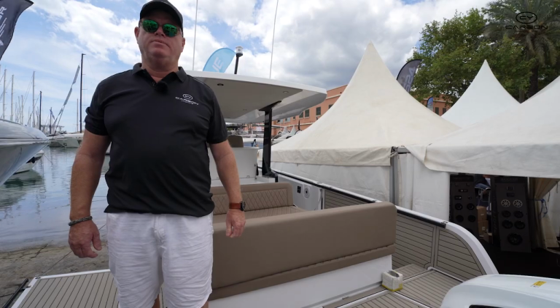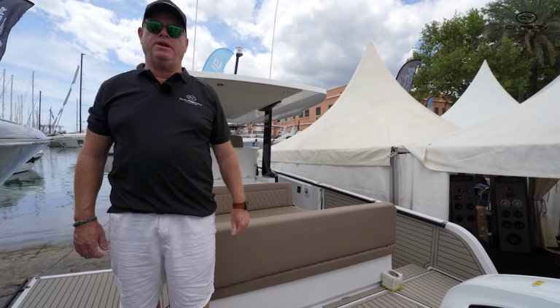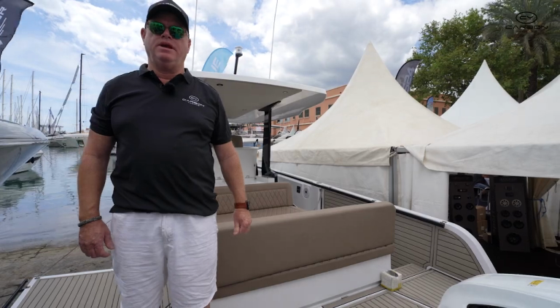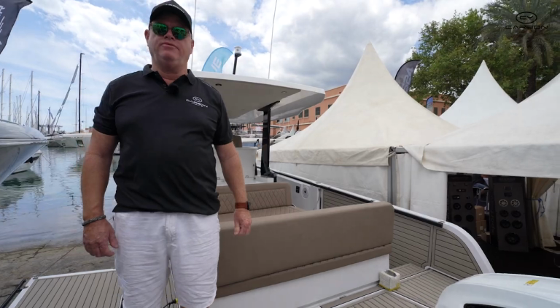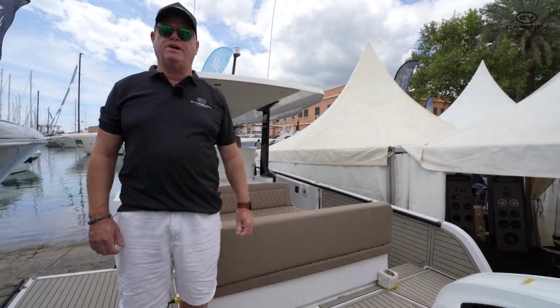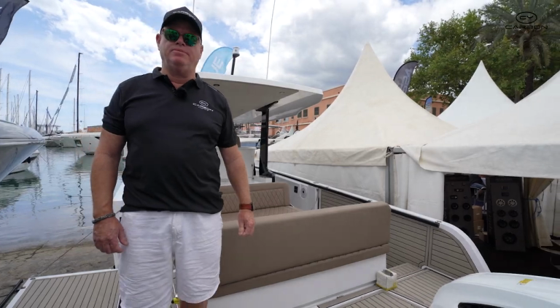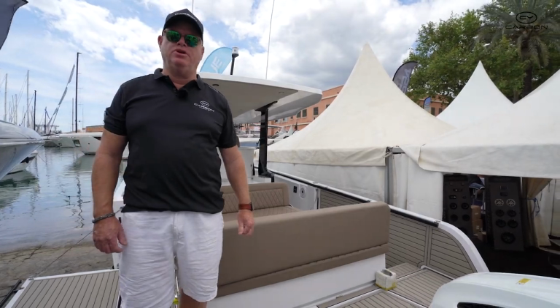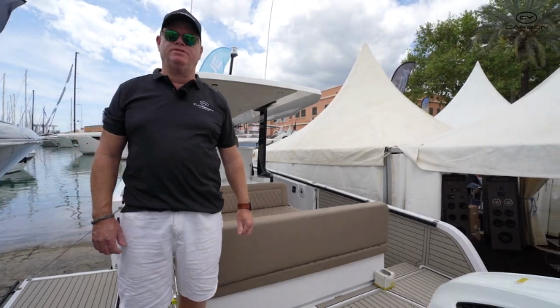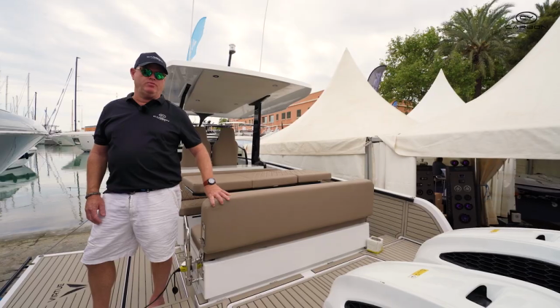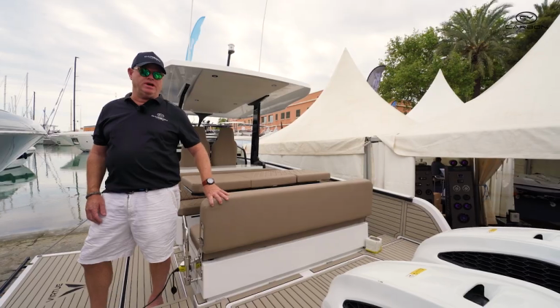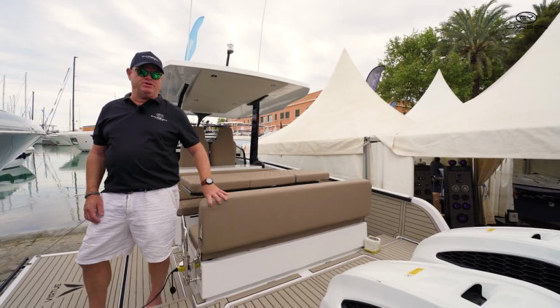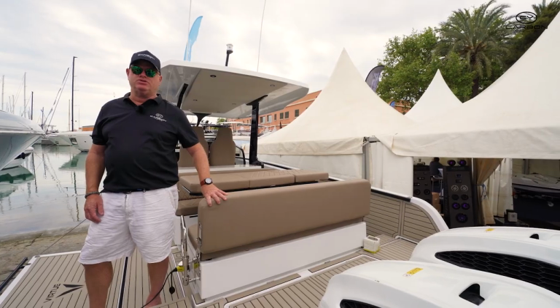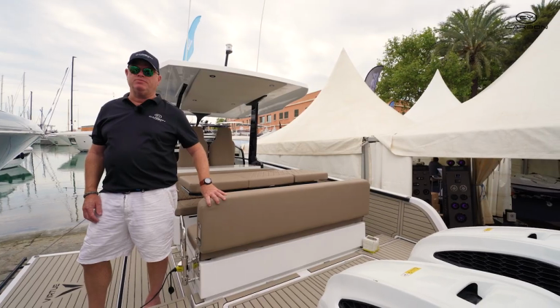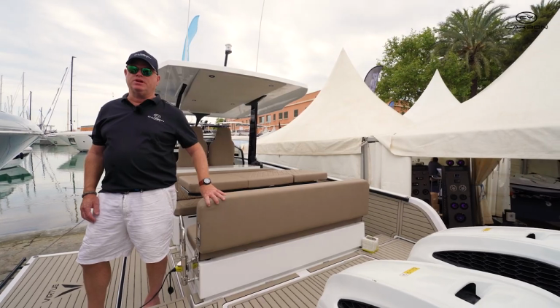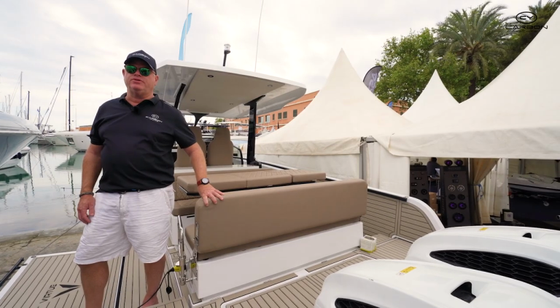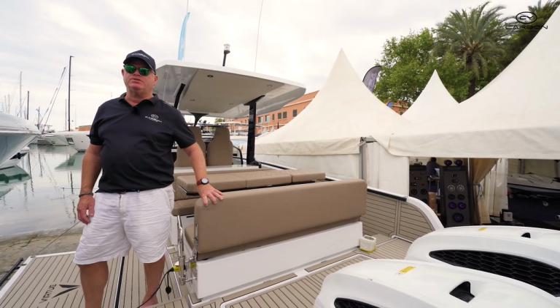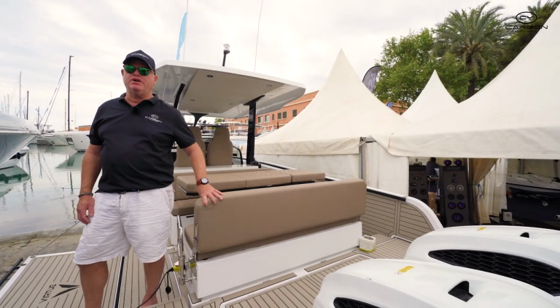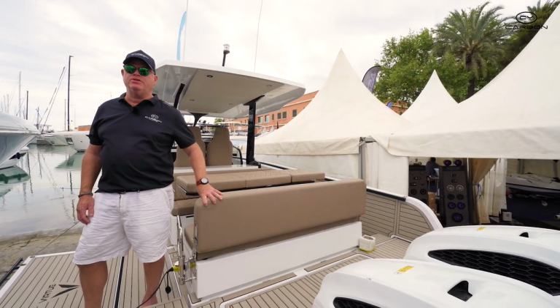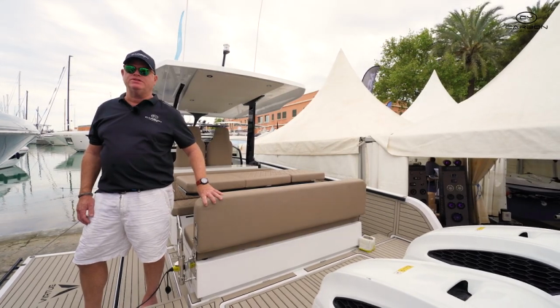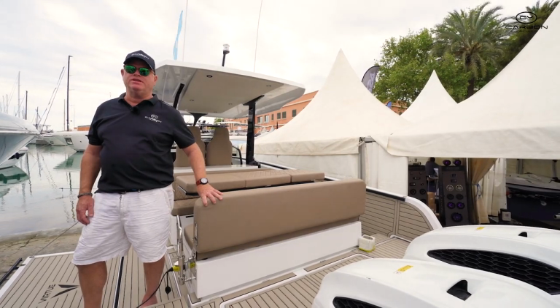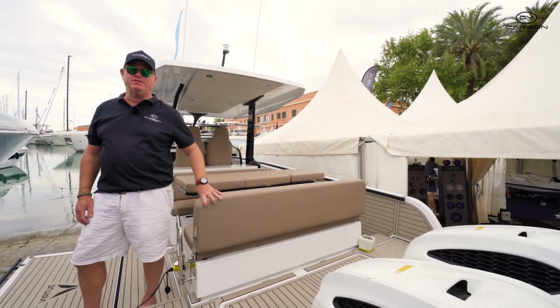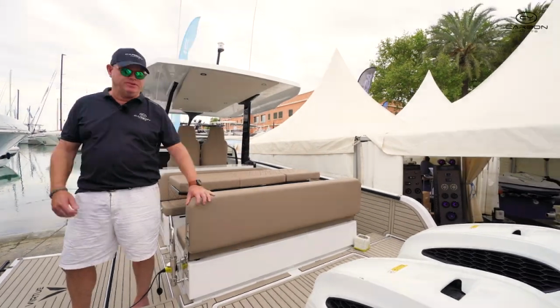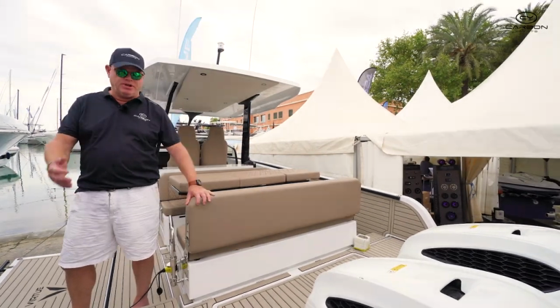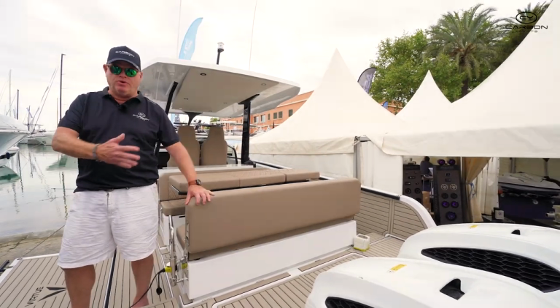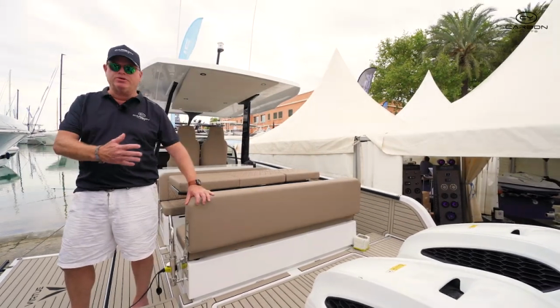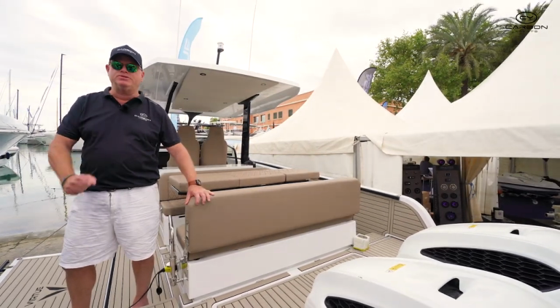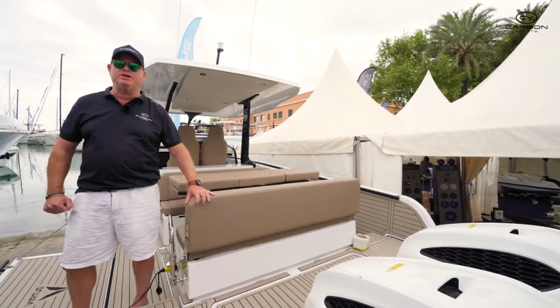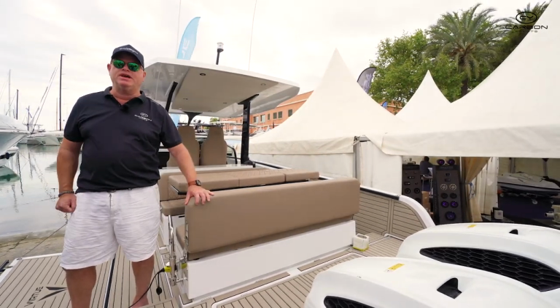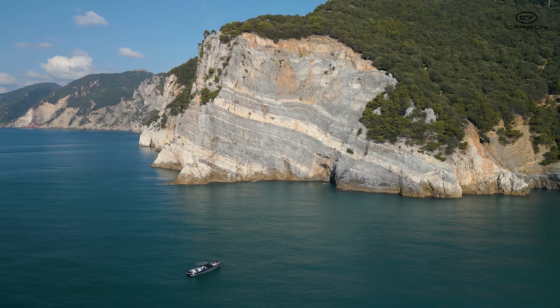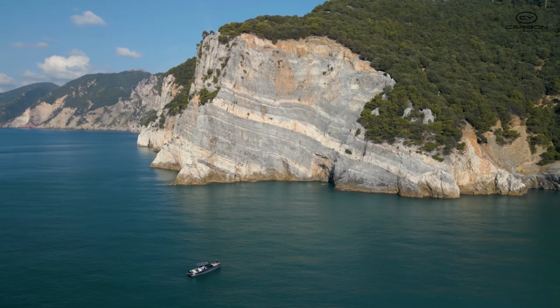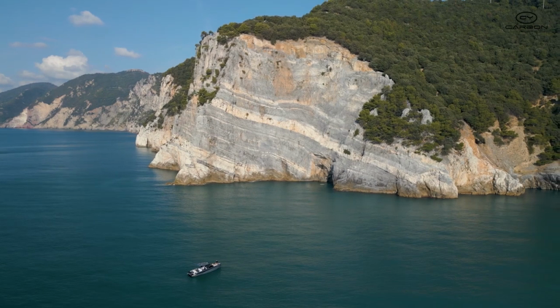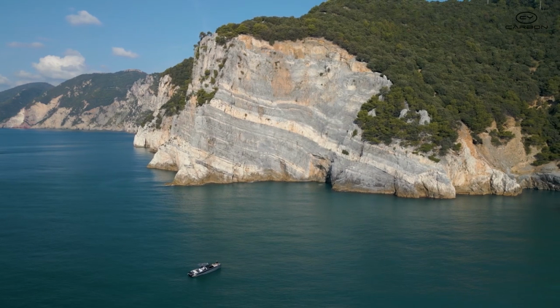Petty here from Carbon Yachts. We are the distributor for Australia and New Zealand. Welcome to the Virtue 10.